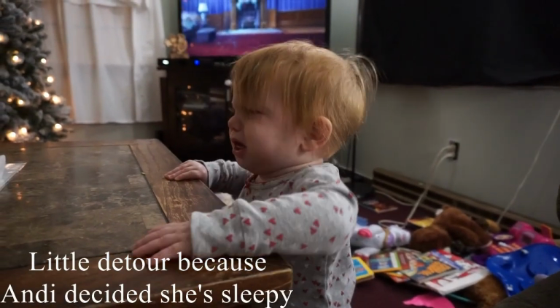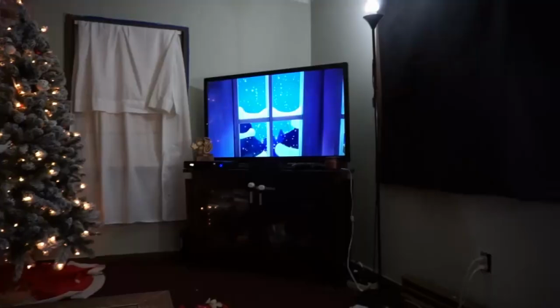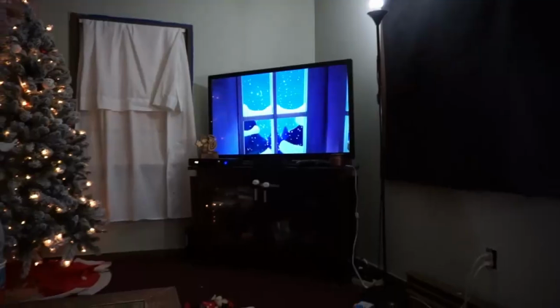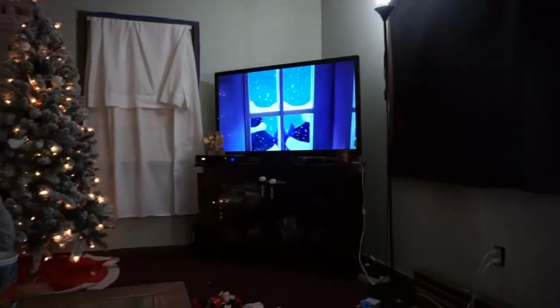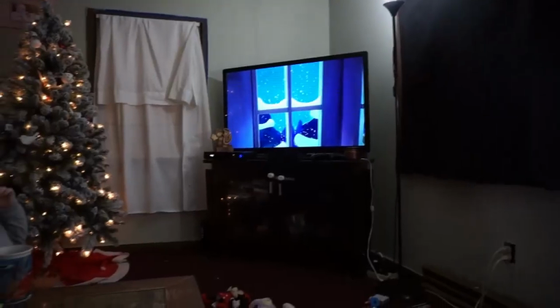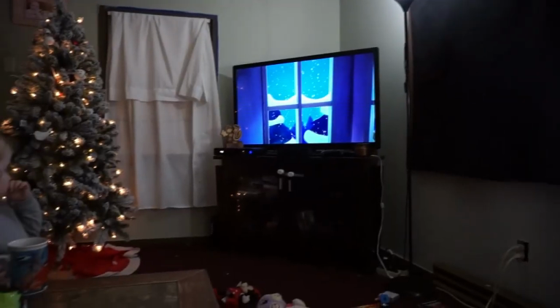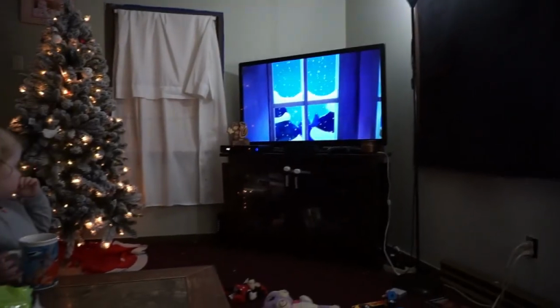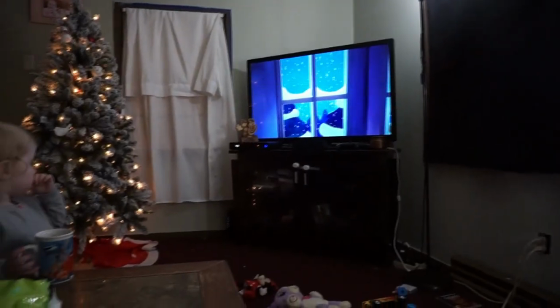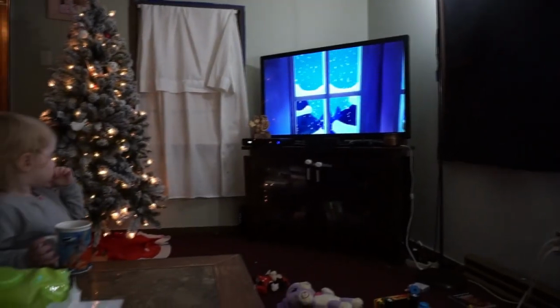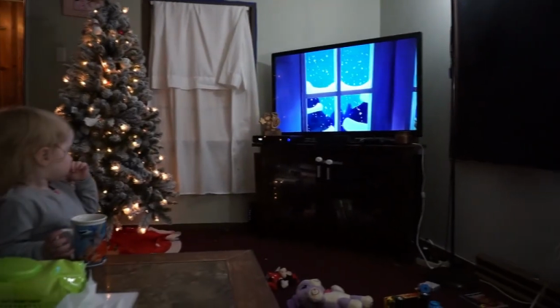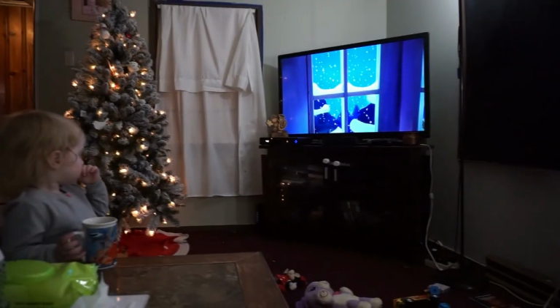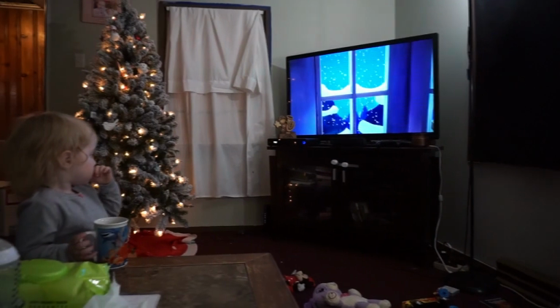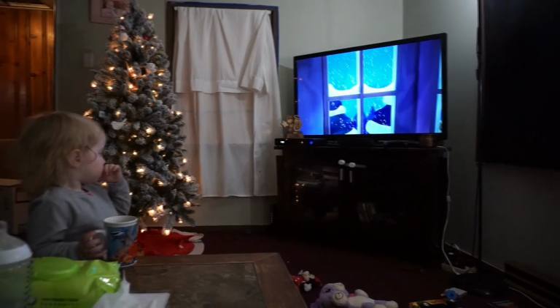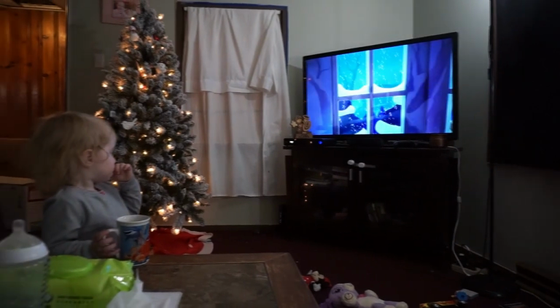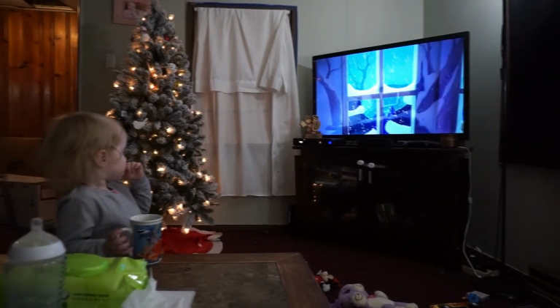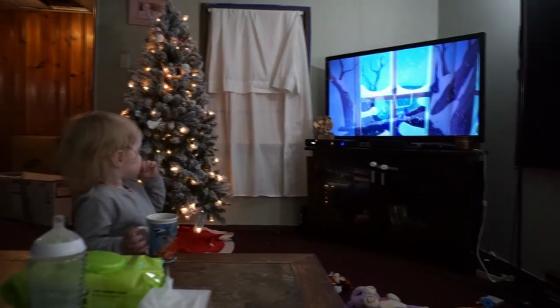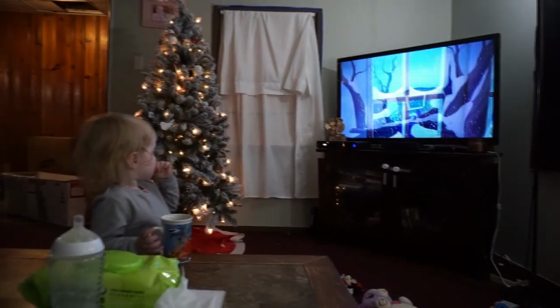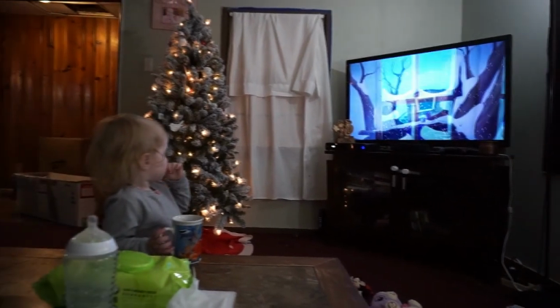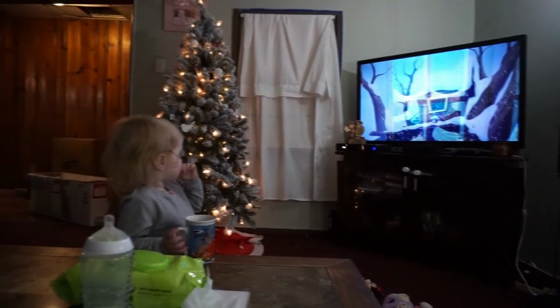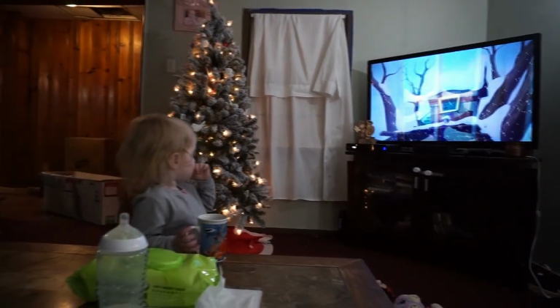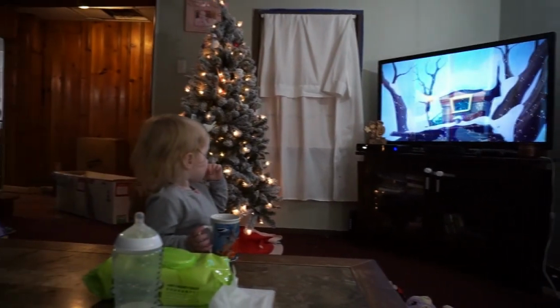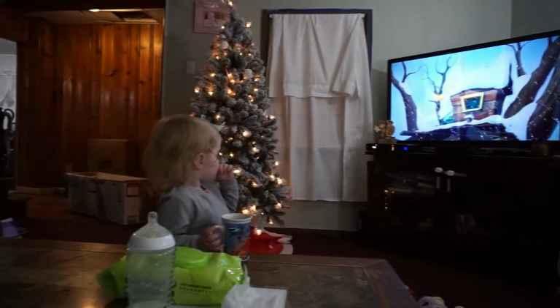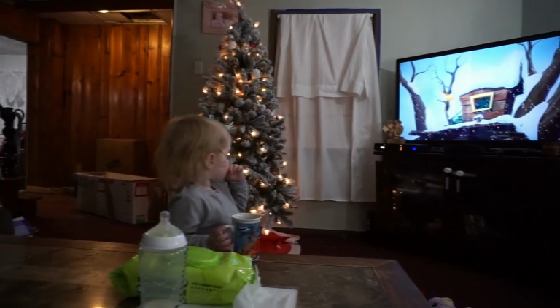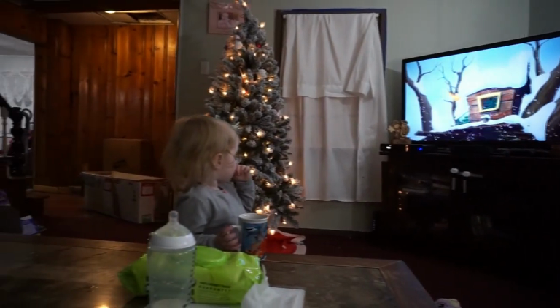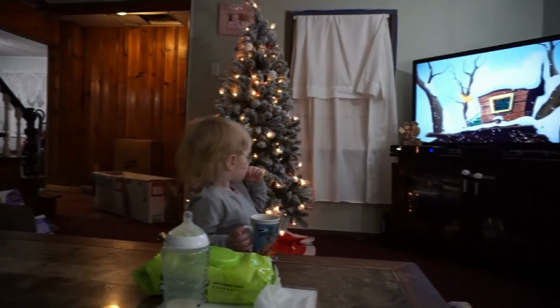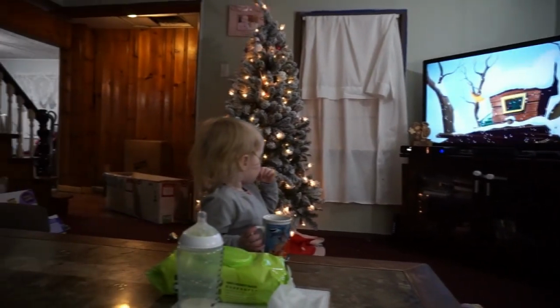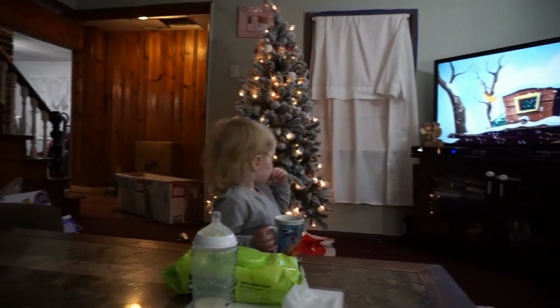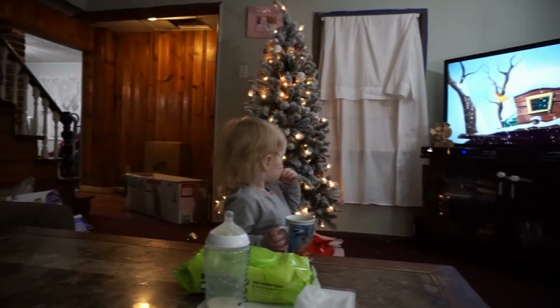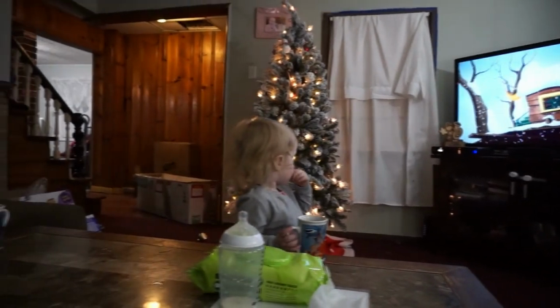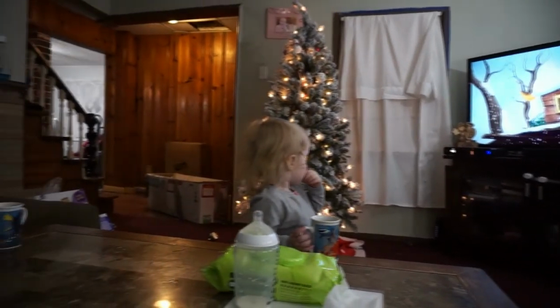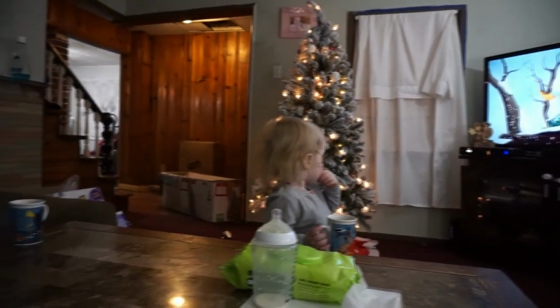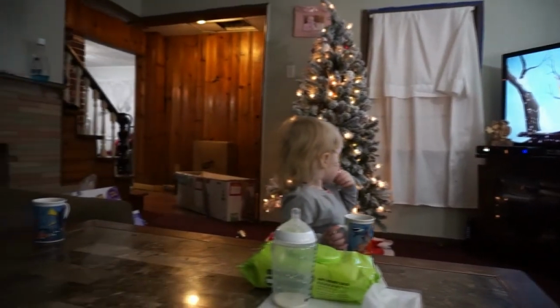This is my happy place right here — watching a Christmas movie with my girls with a hot chocolate in hand.